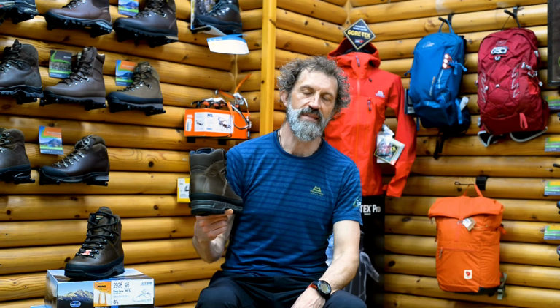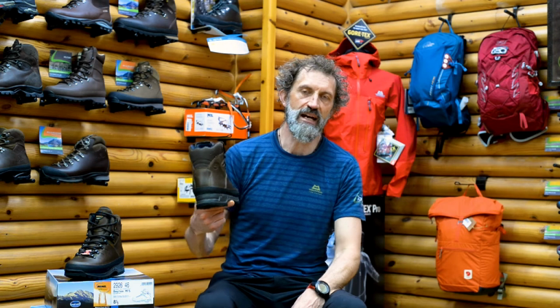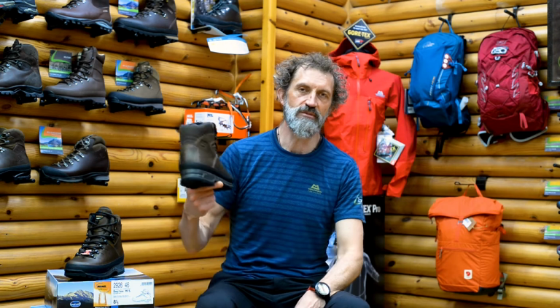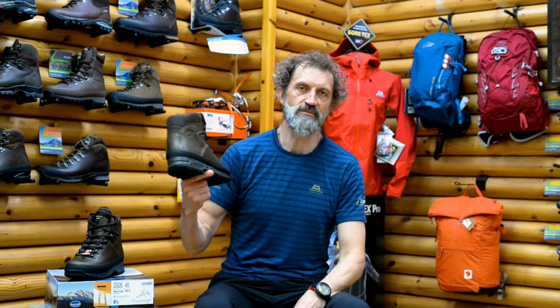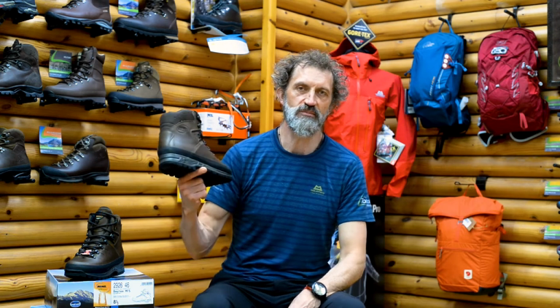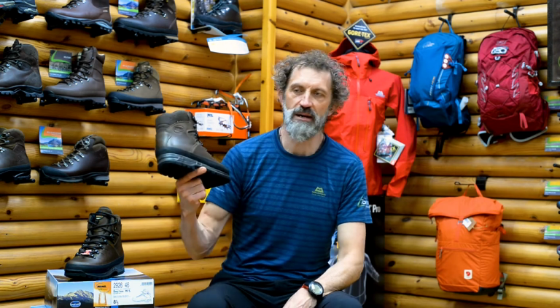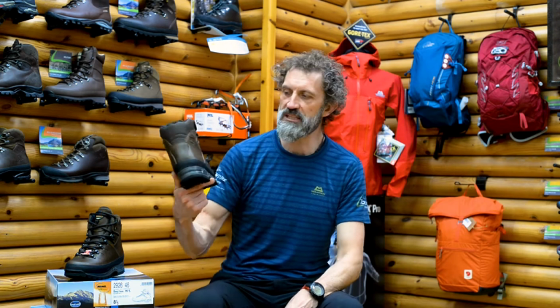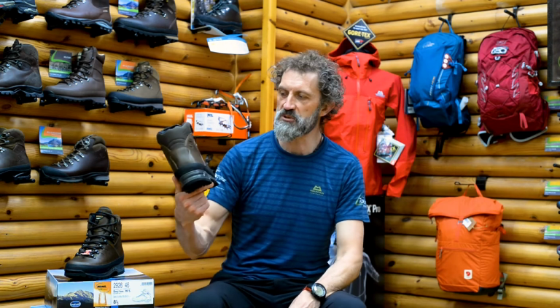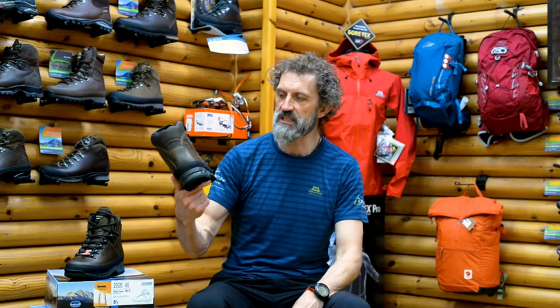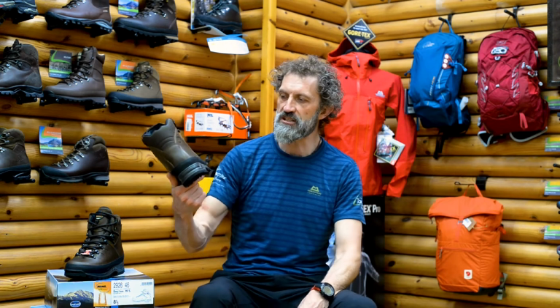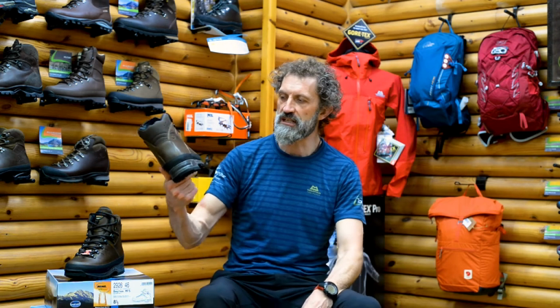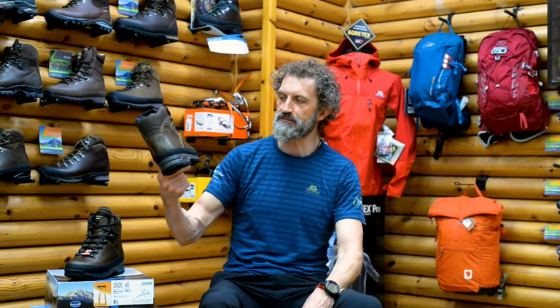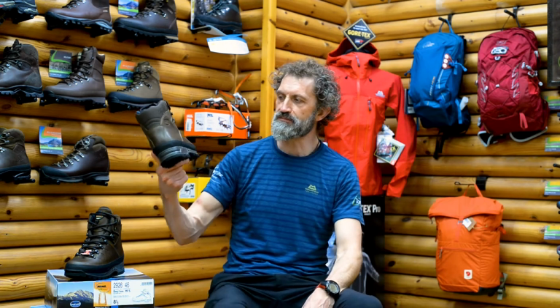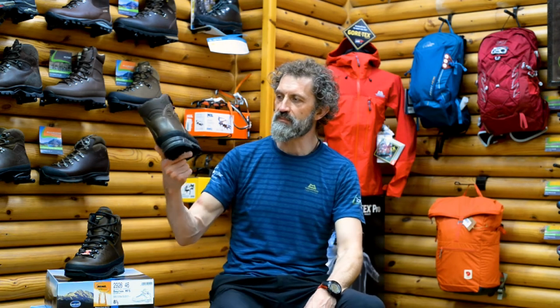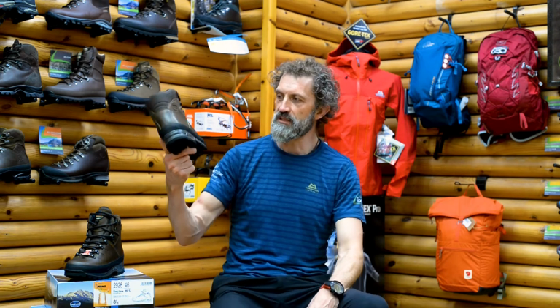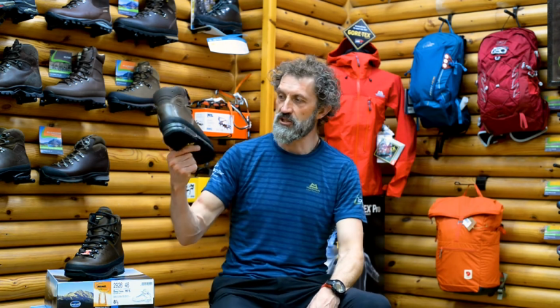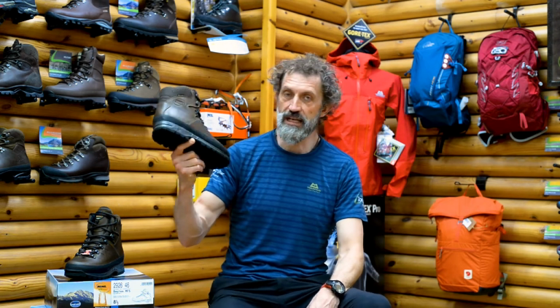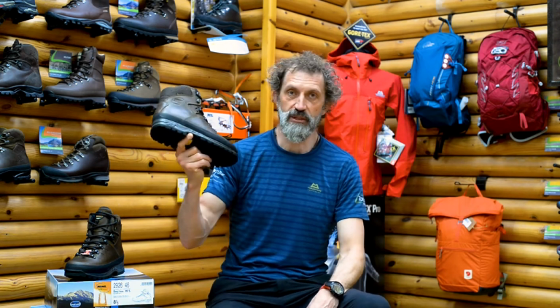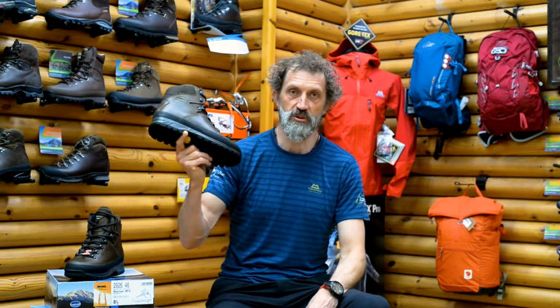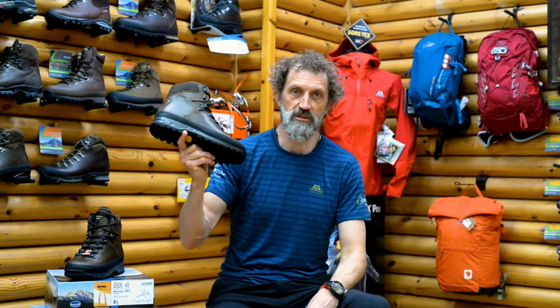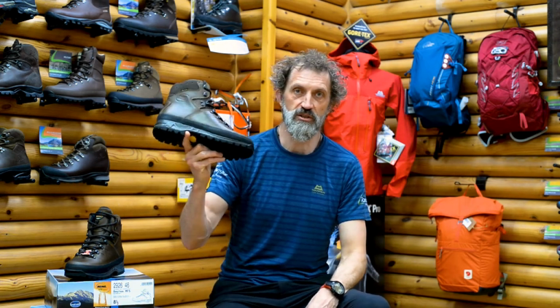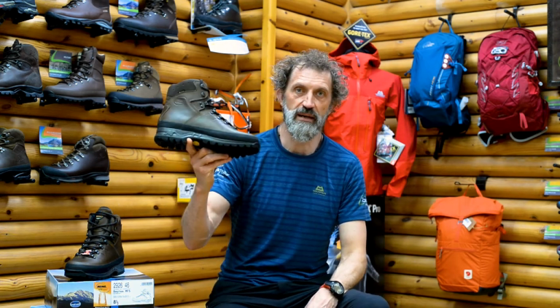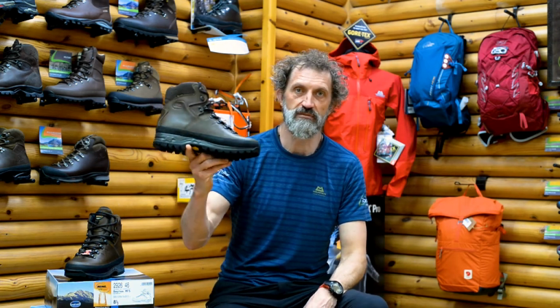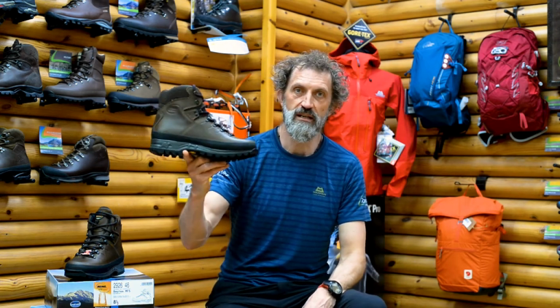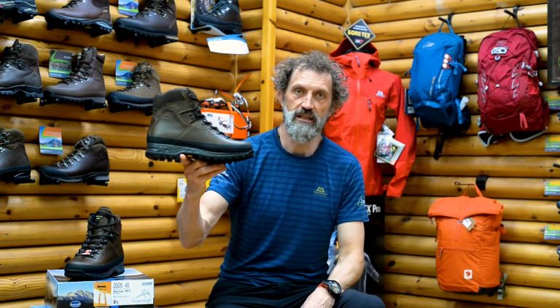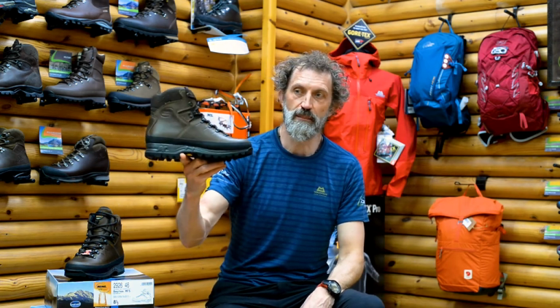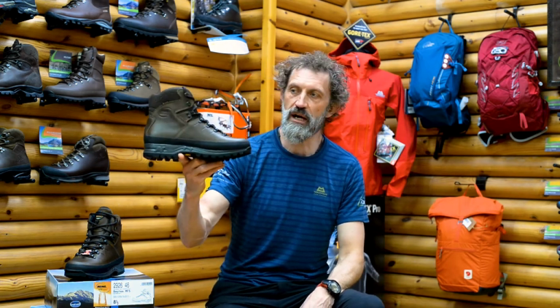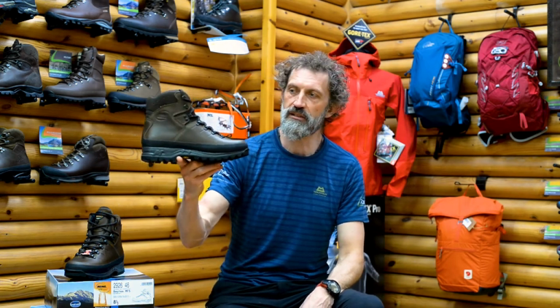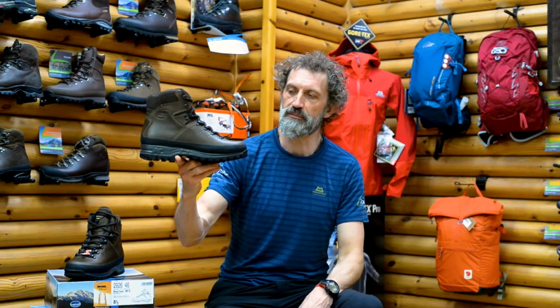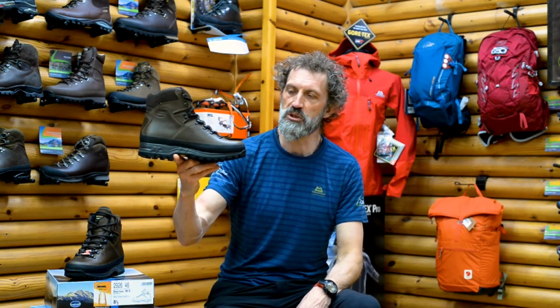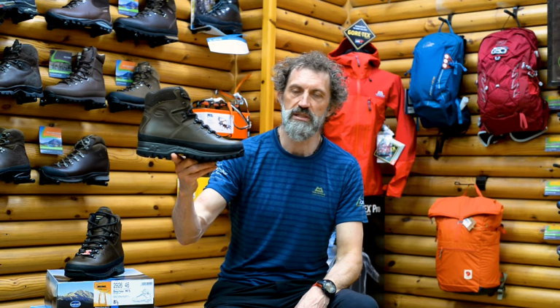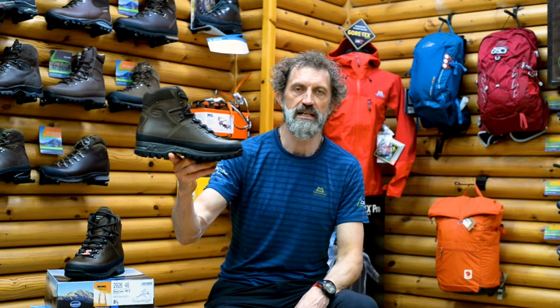Hello. Today I'll be talking to you about the Meindl Bhutan.